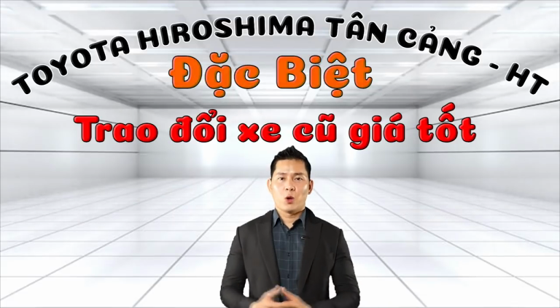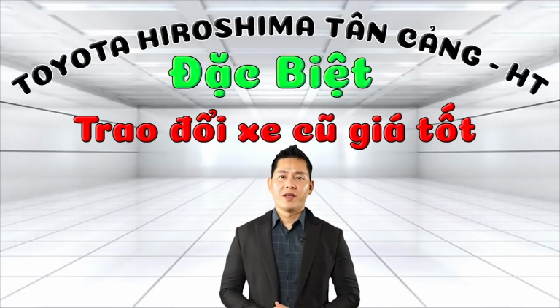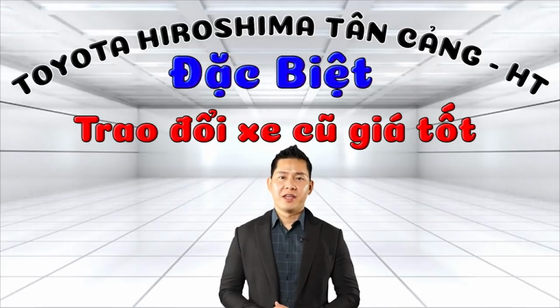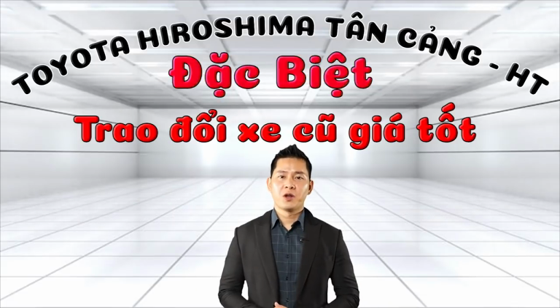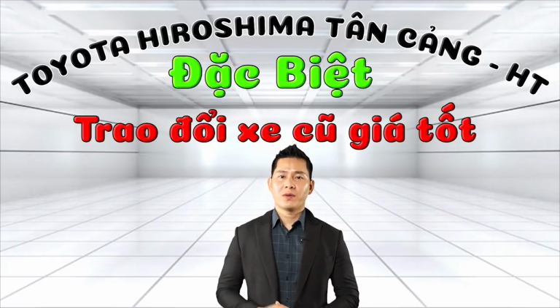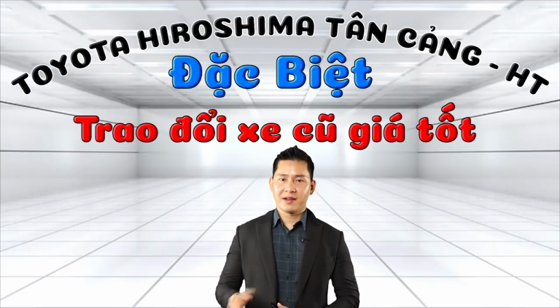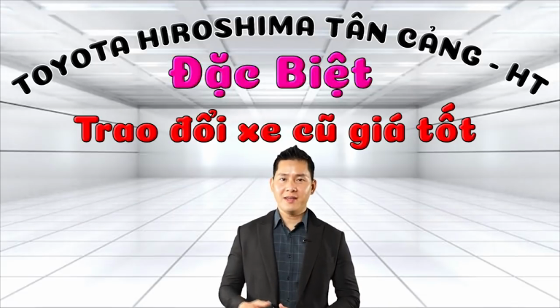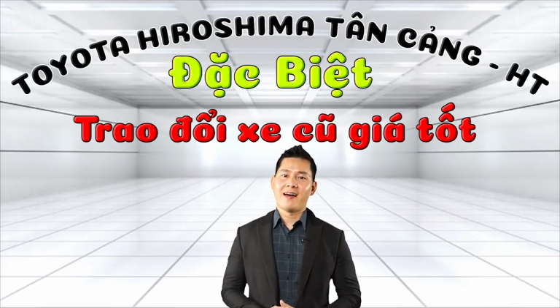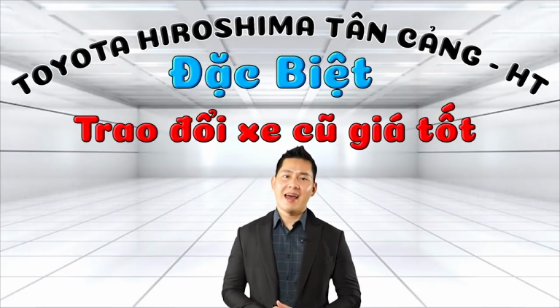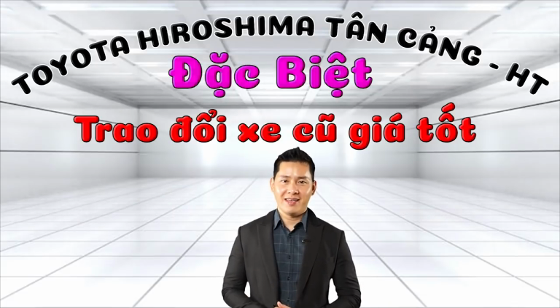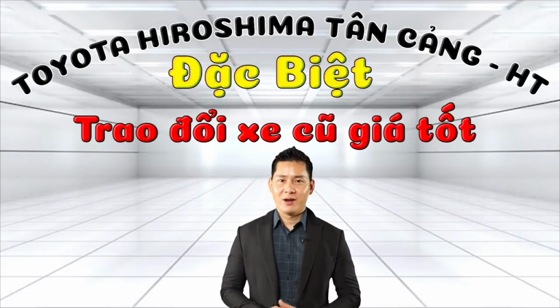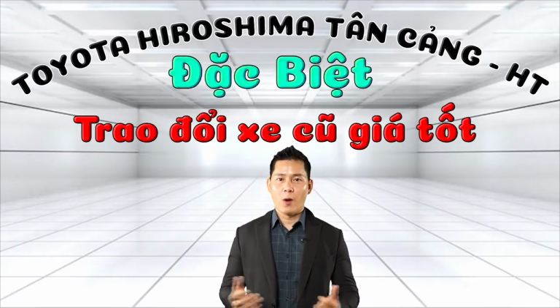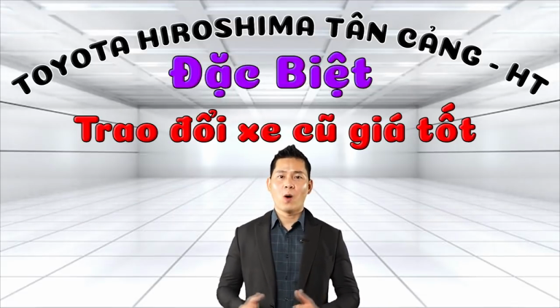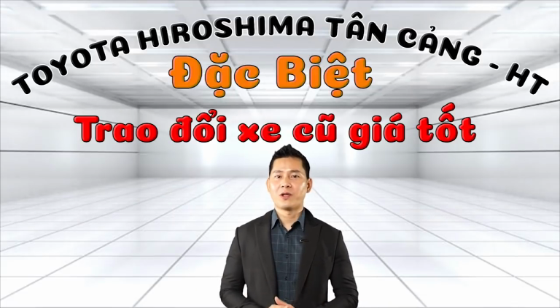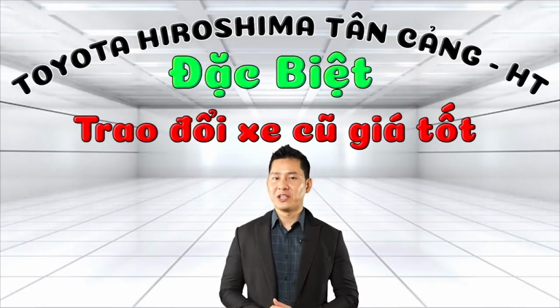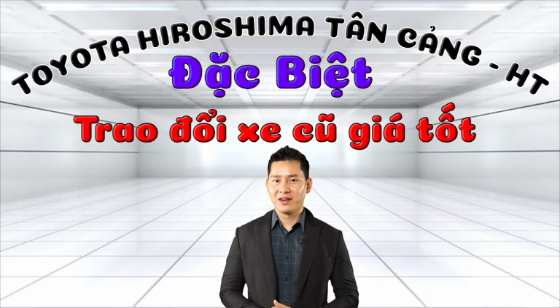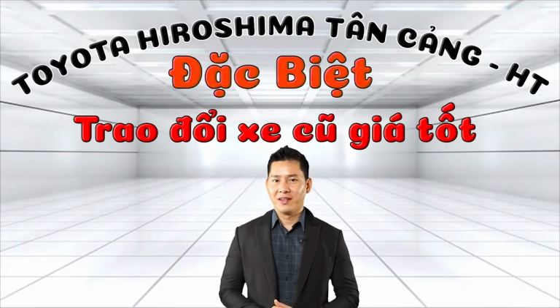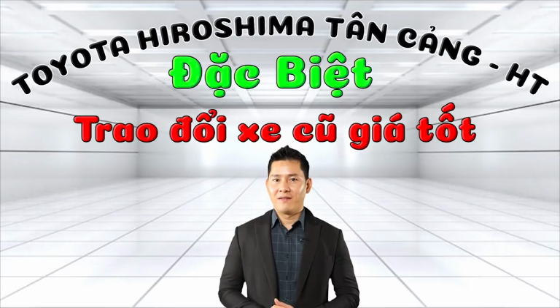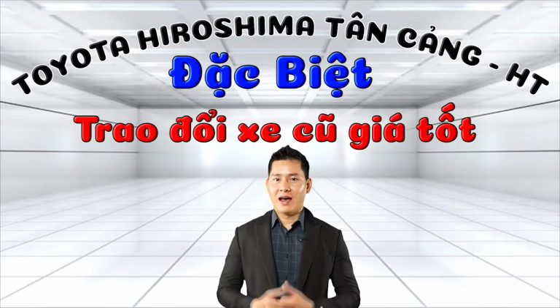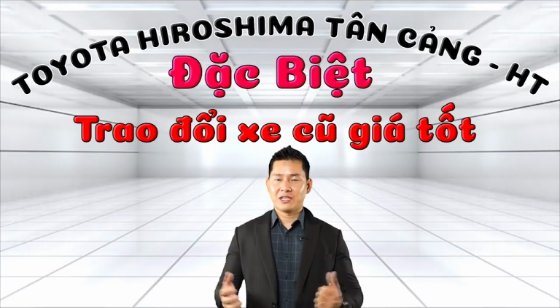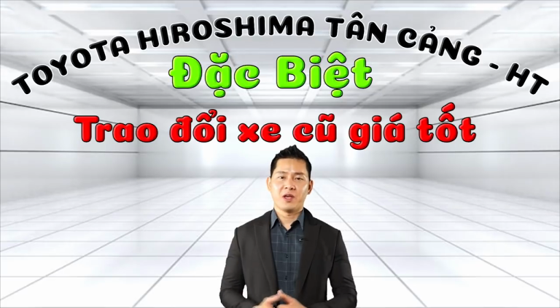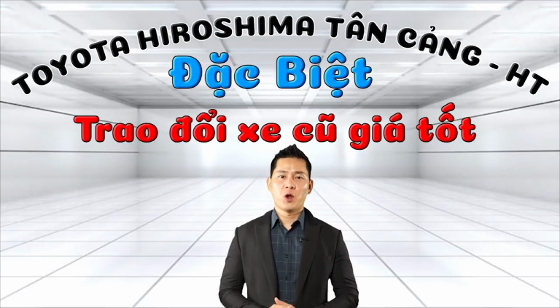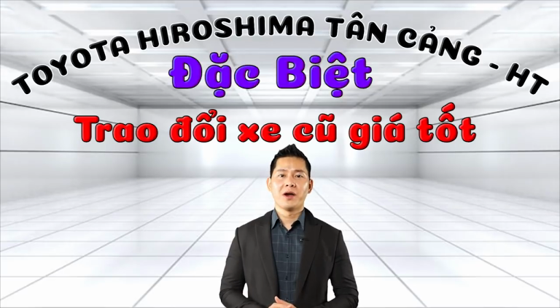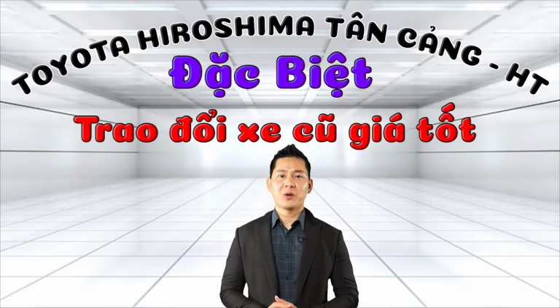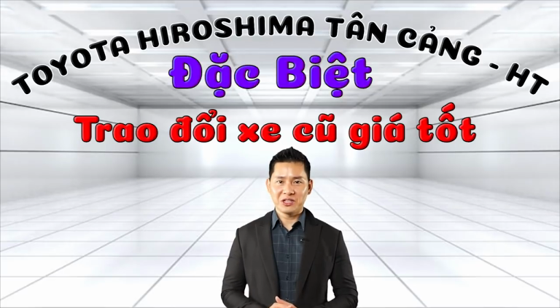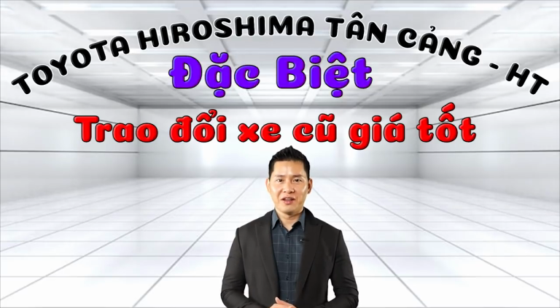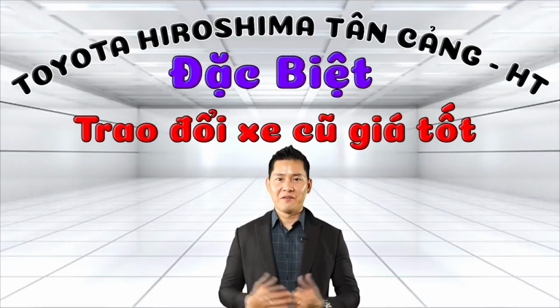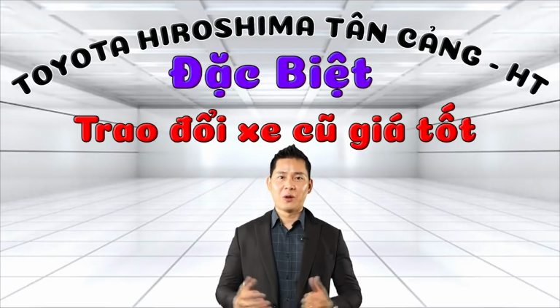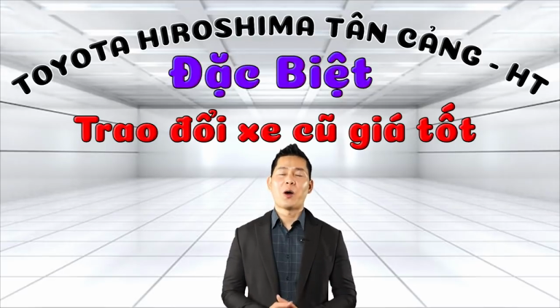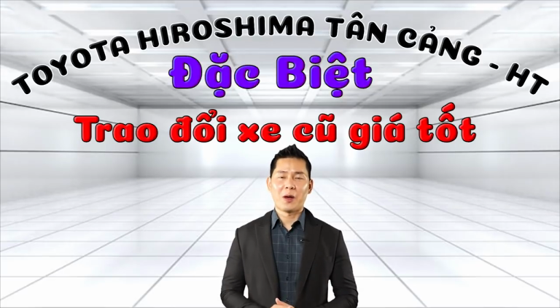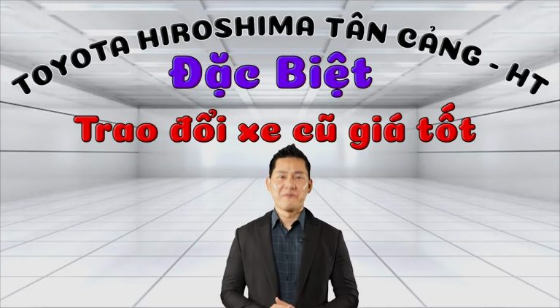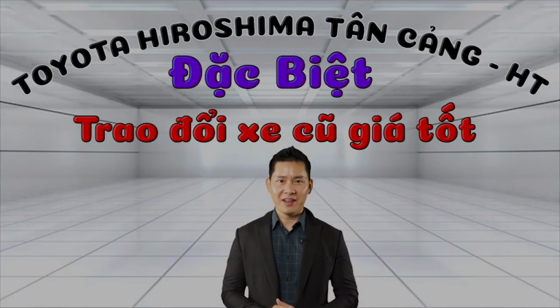Quý vị hãy nhấn nút đăng ký và like để ủng hộ kênh của Thế Sơn và xem những video mới nhất, hoàn toàn miễn phí.